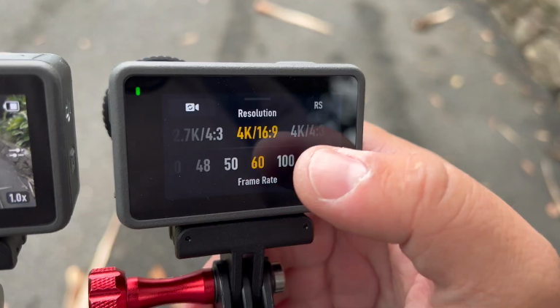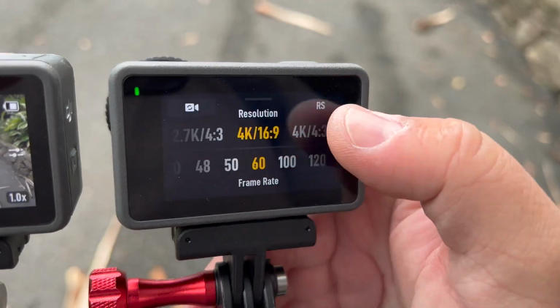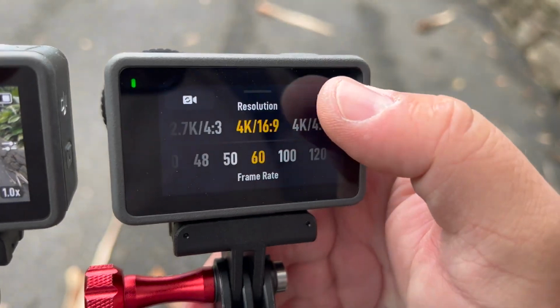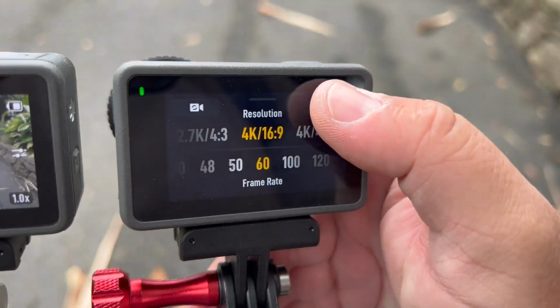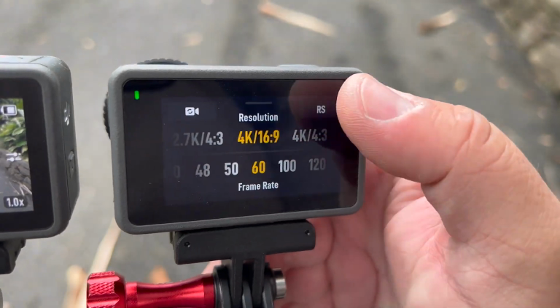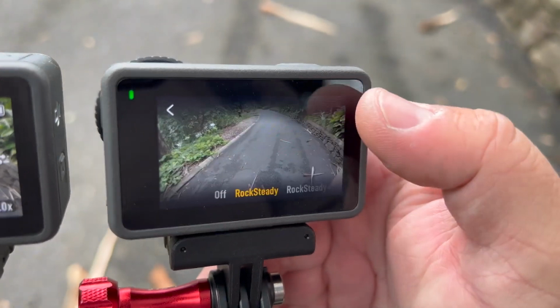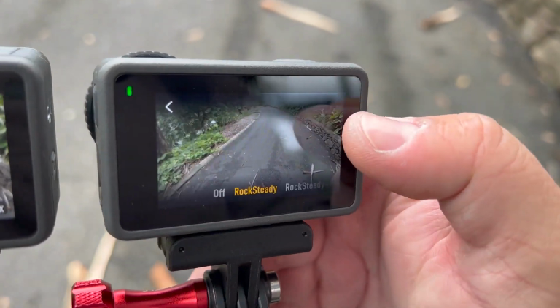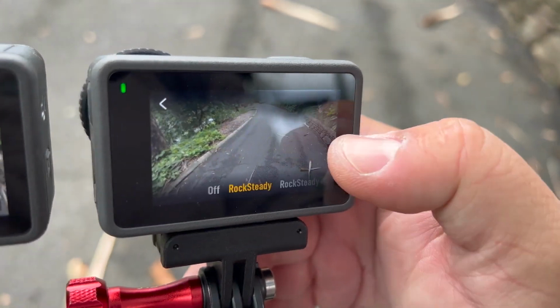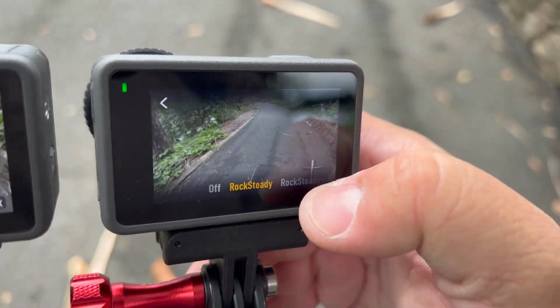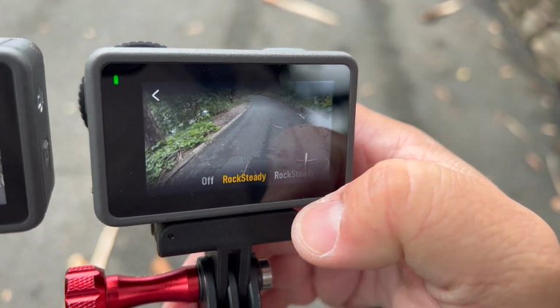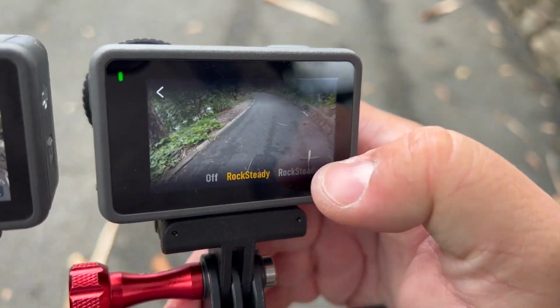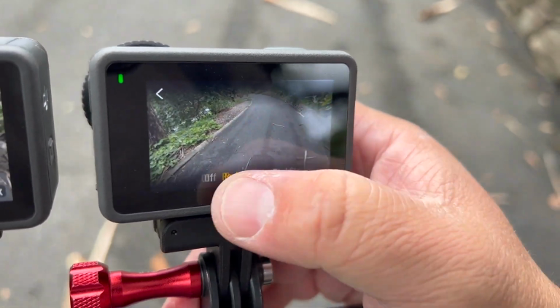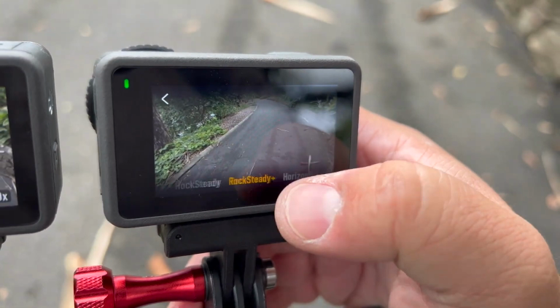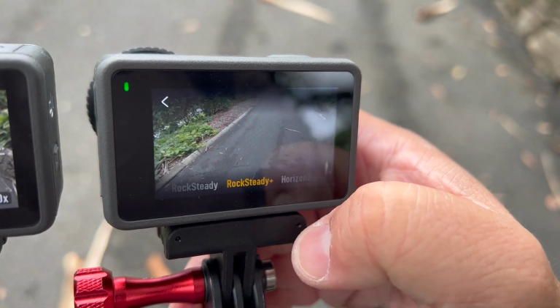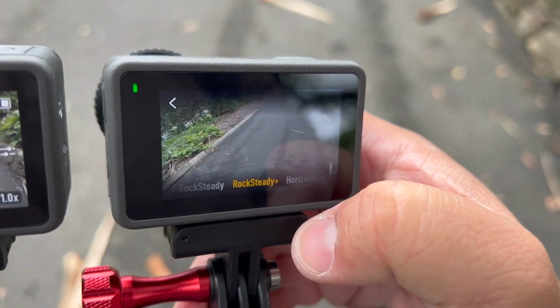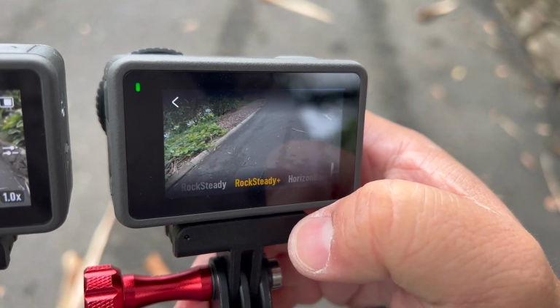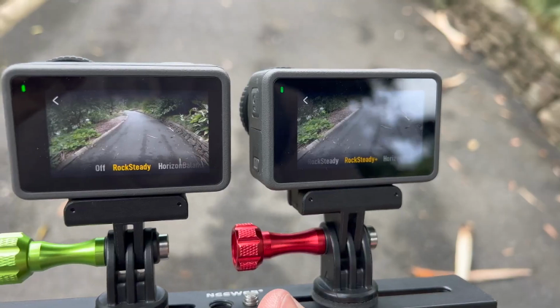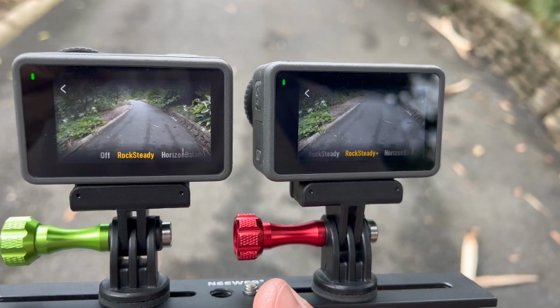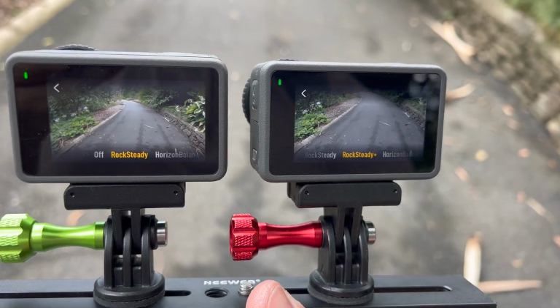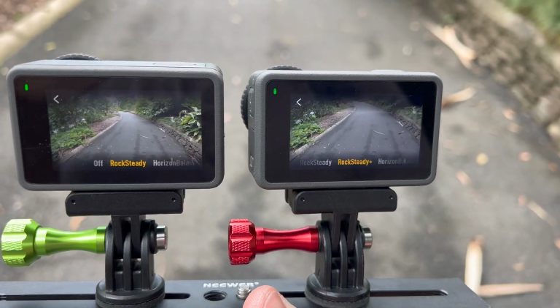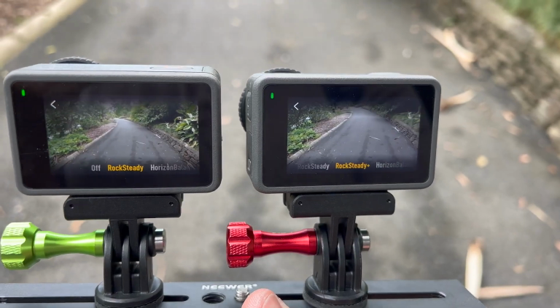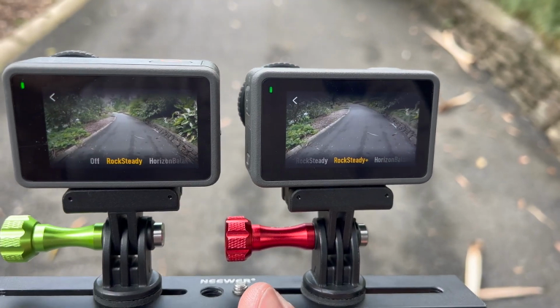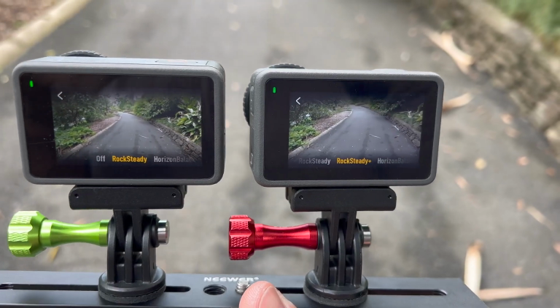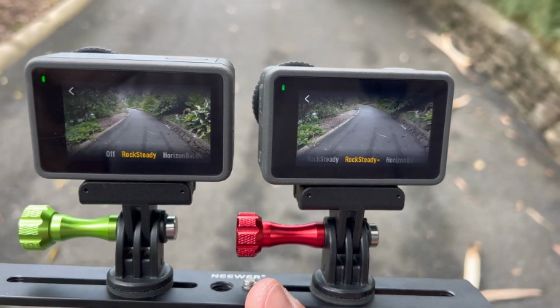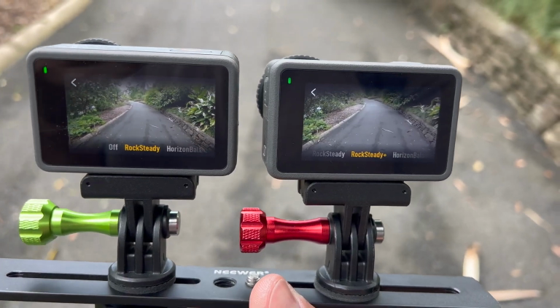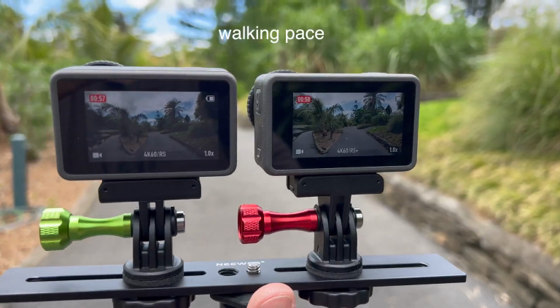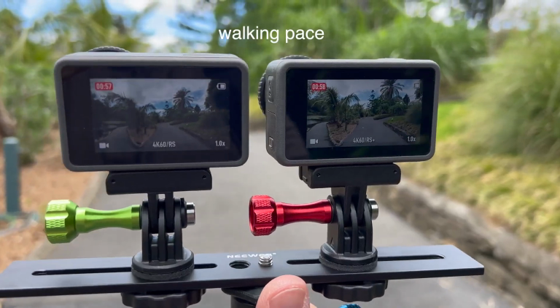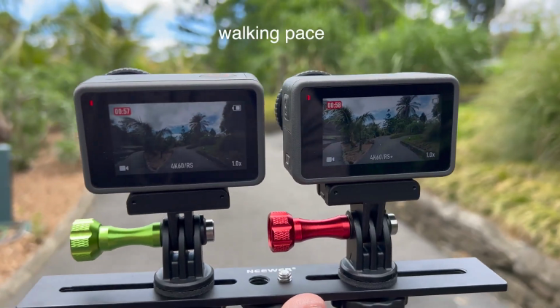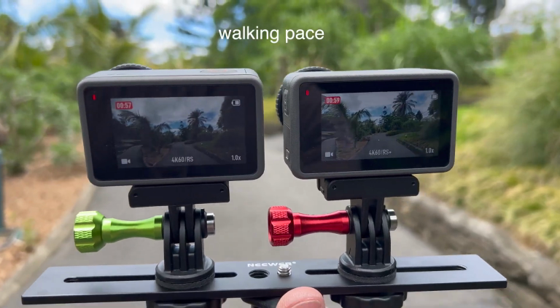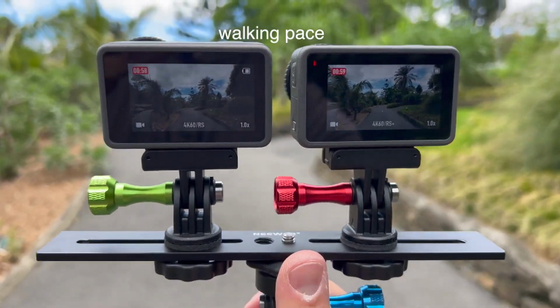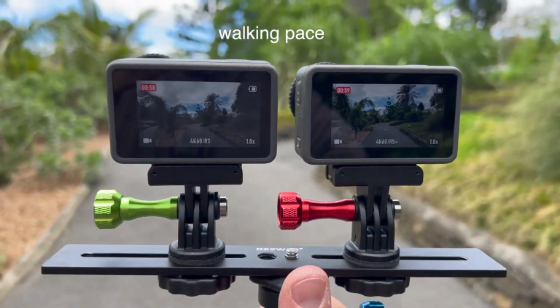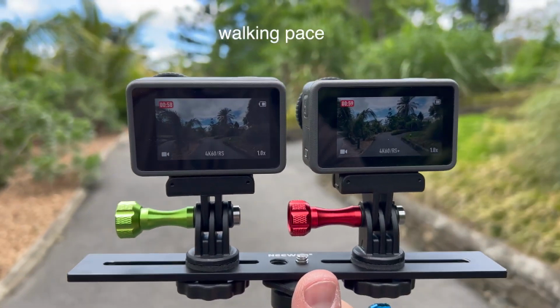They've also added a thing called Rocksteady Plus, which is their latest and greatest stabilization. We'll test that out — let's actually test that out right now.